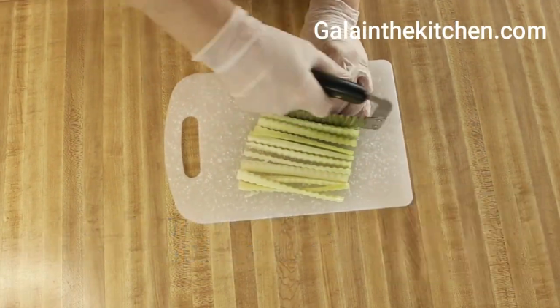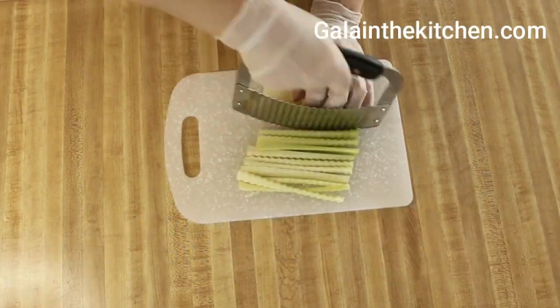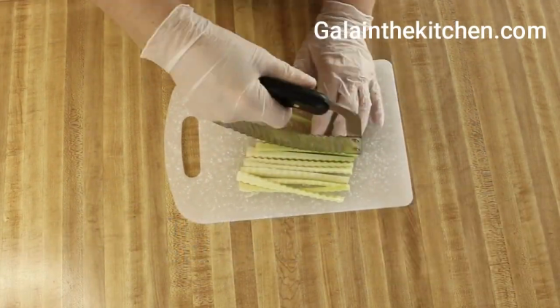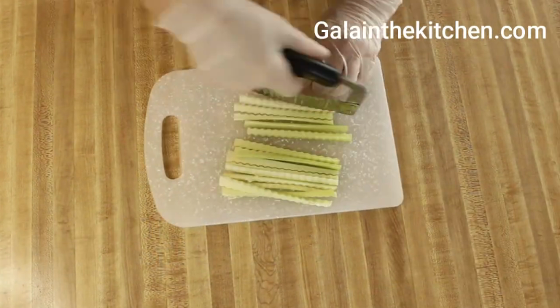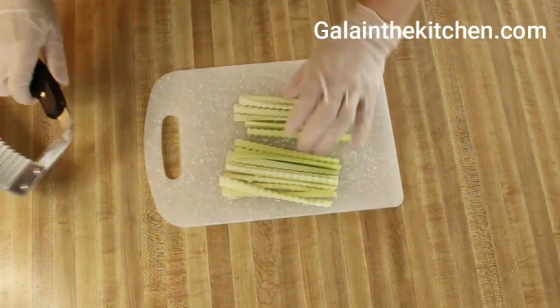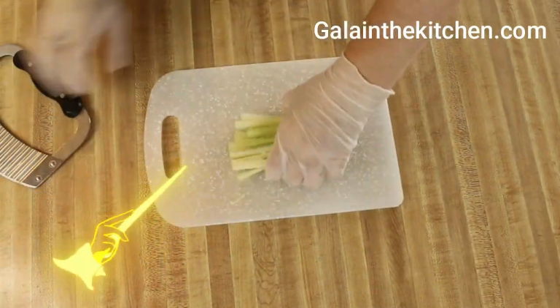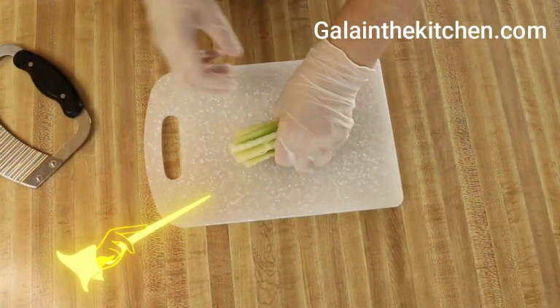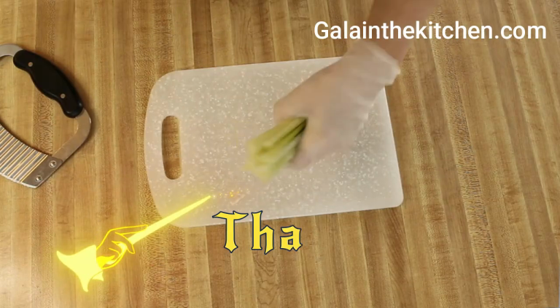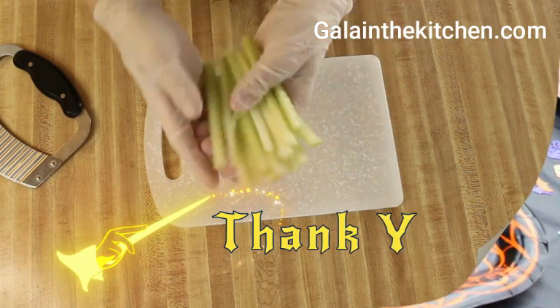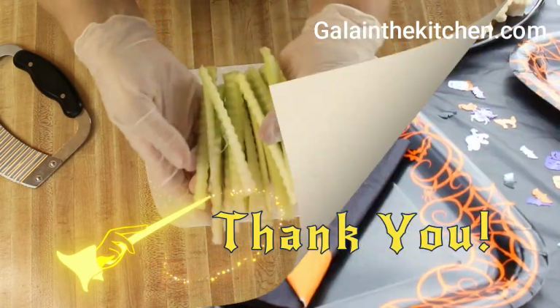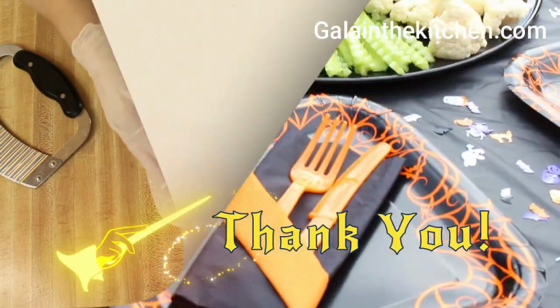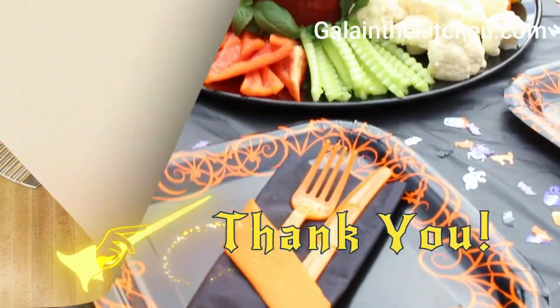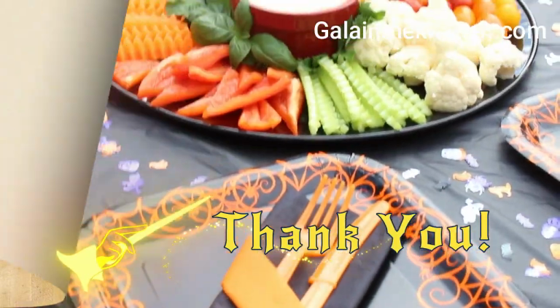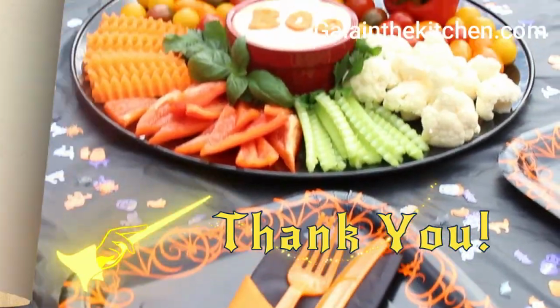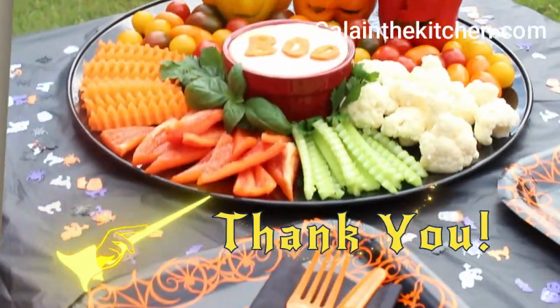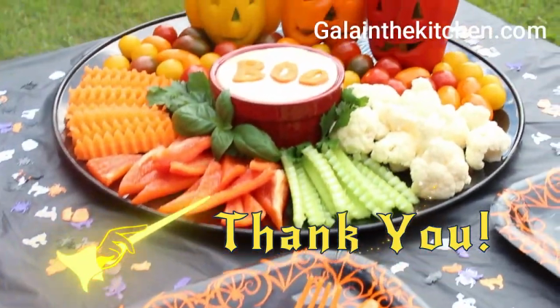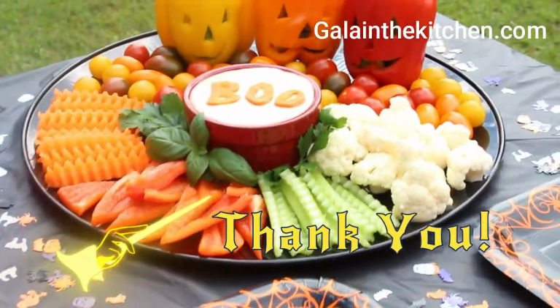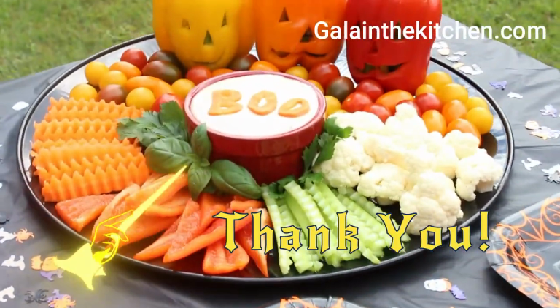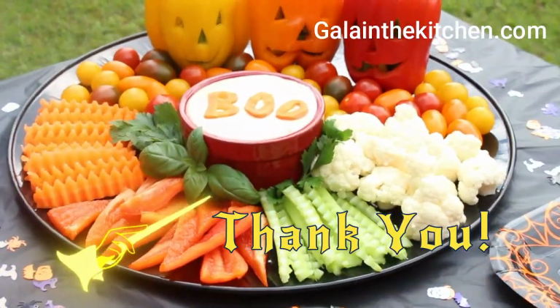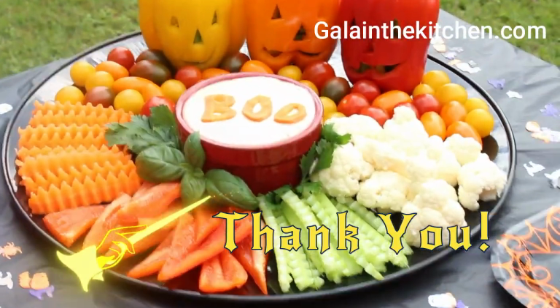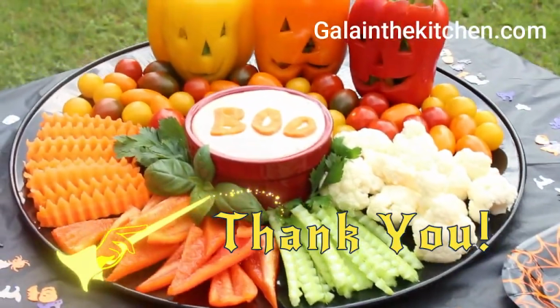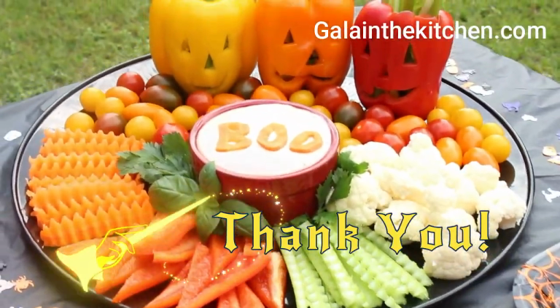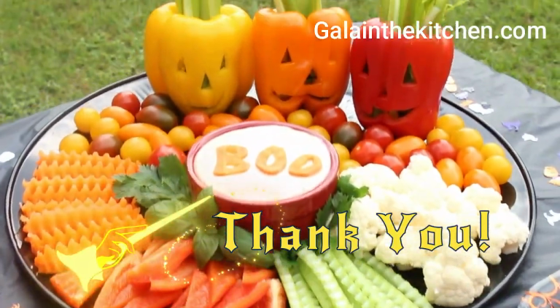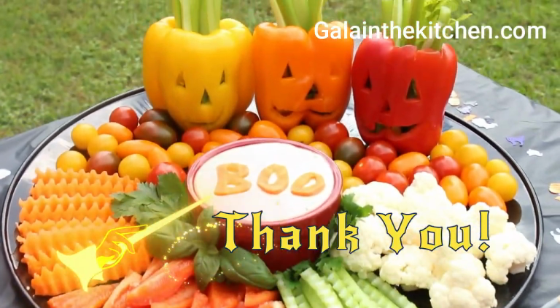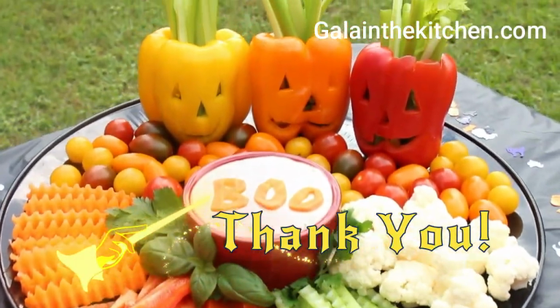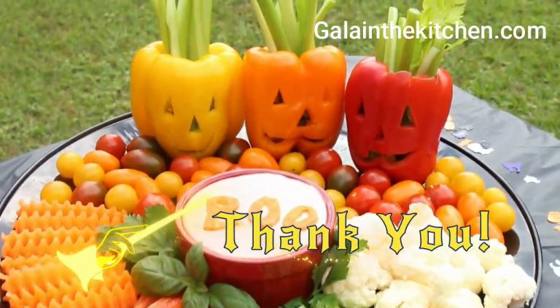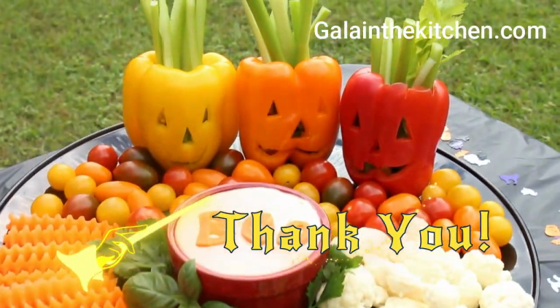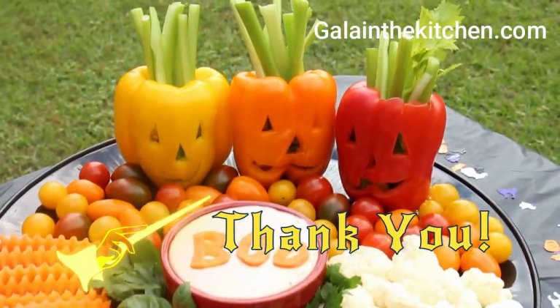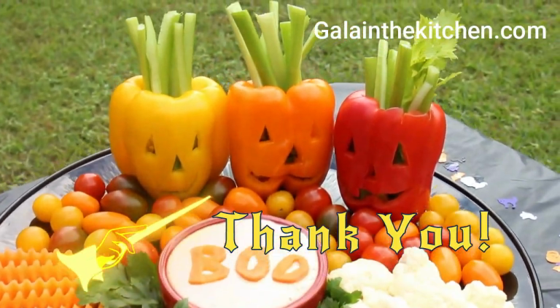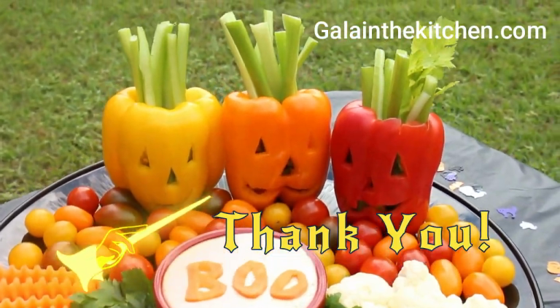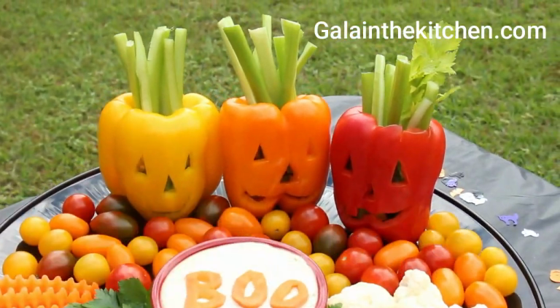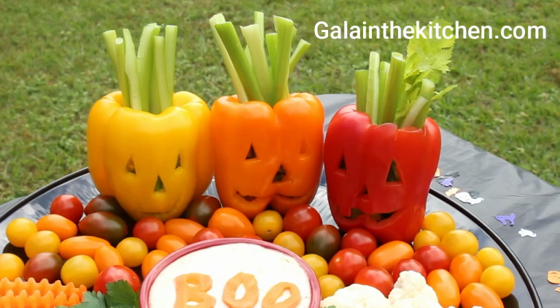Thank you so much for watching my video, and please remember to subscribe so you don't miss my new videos.